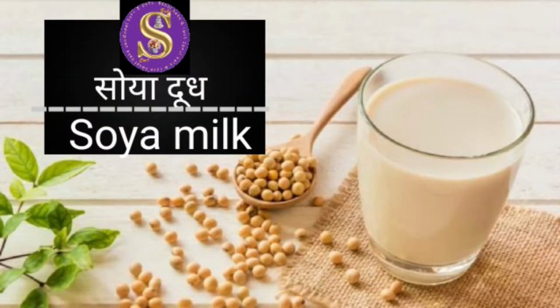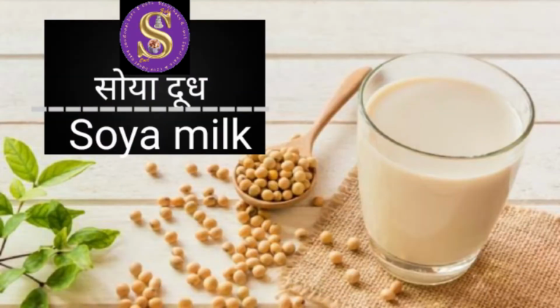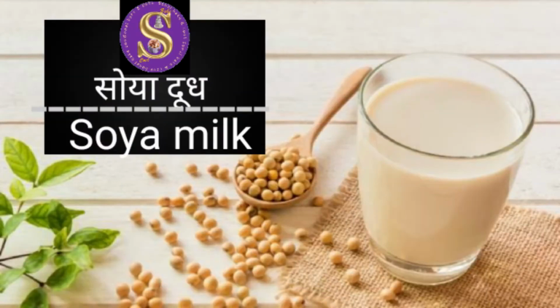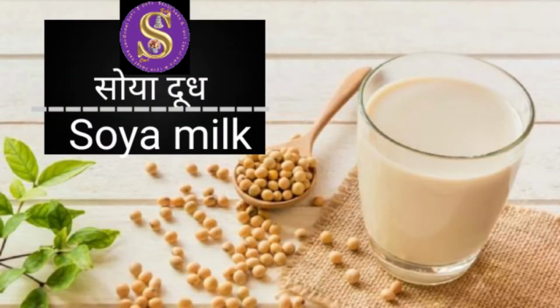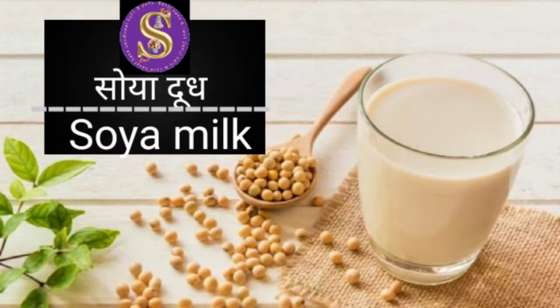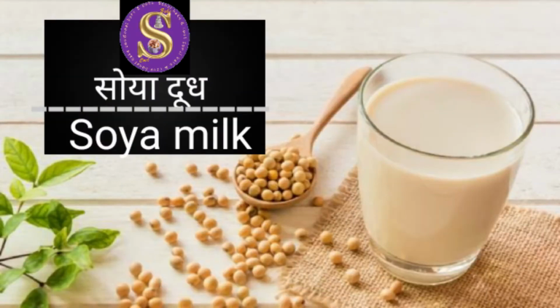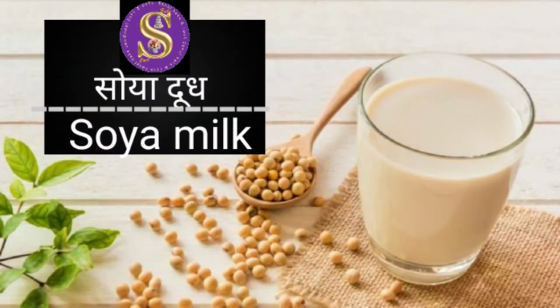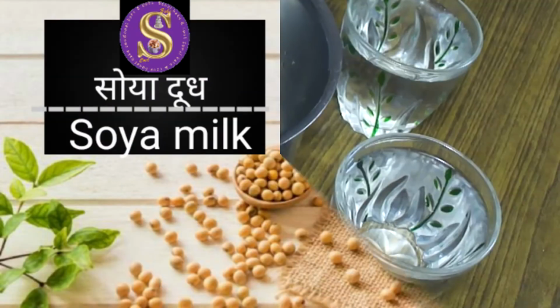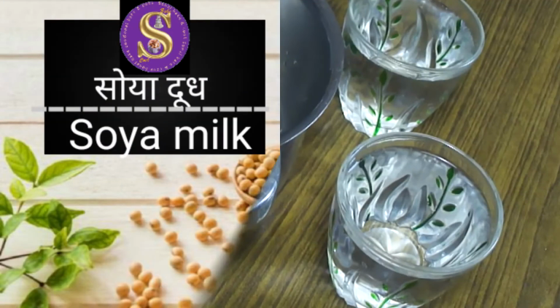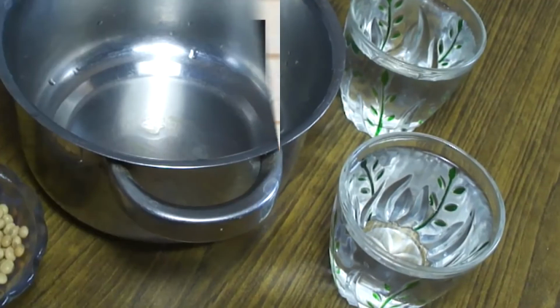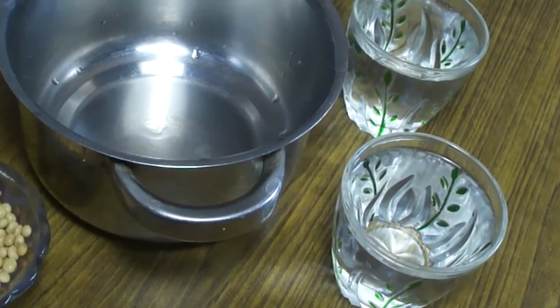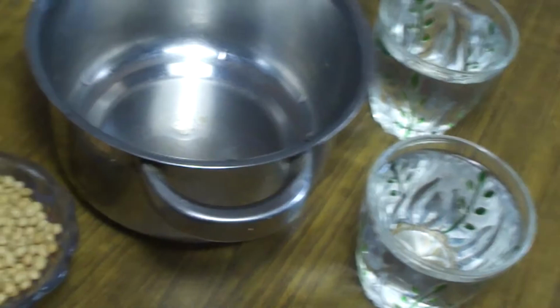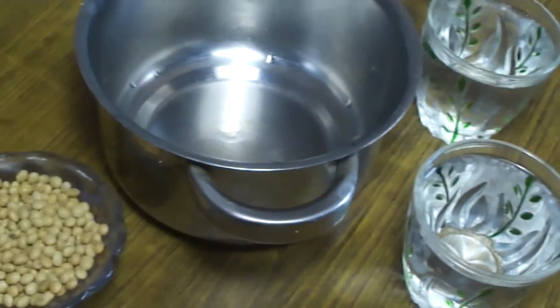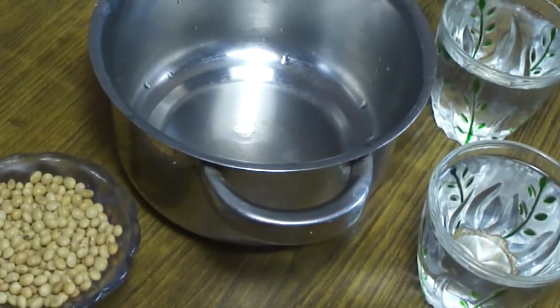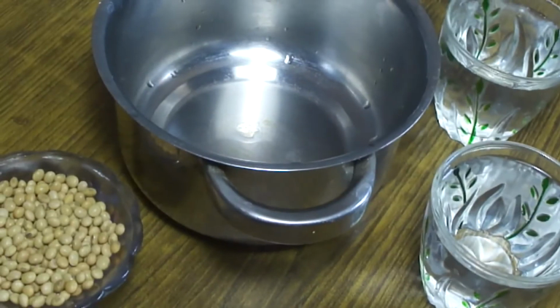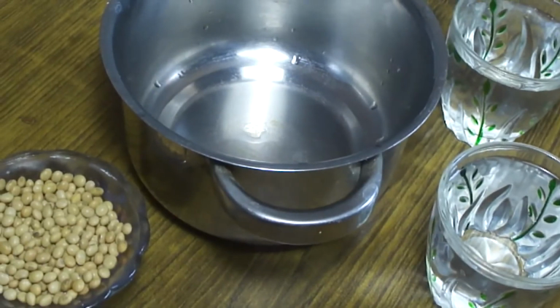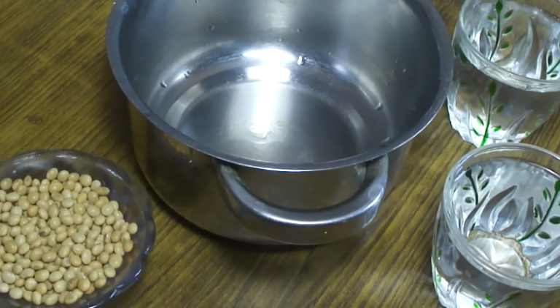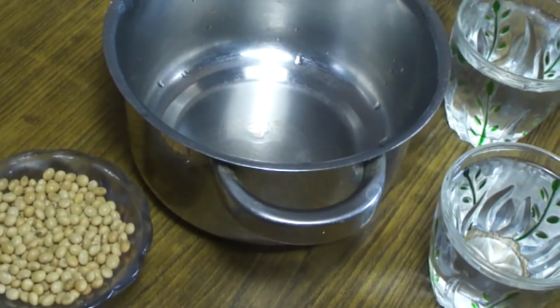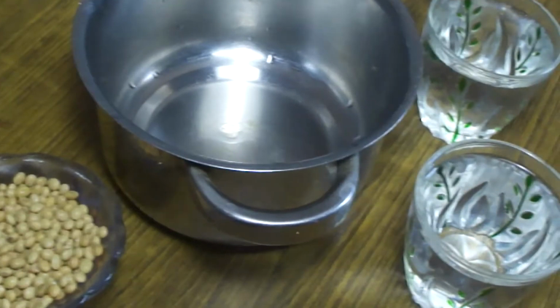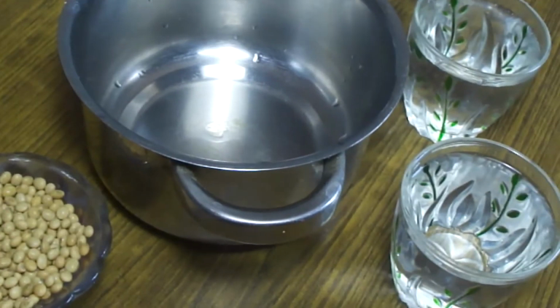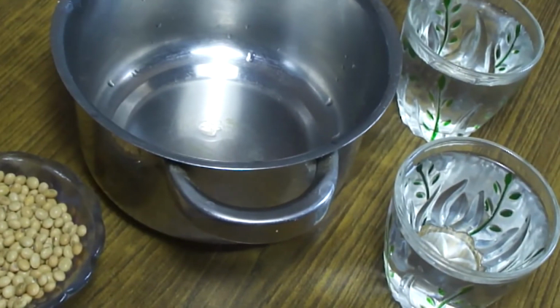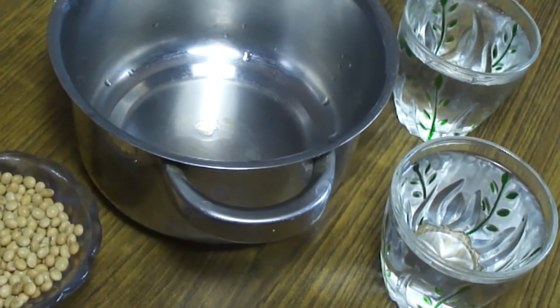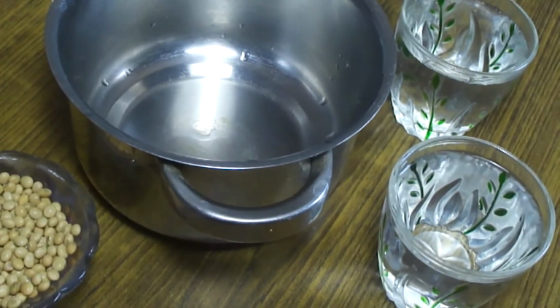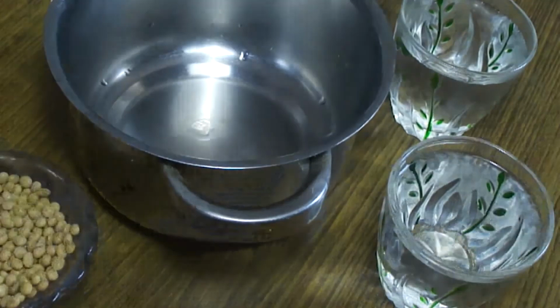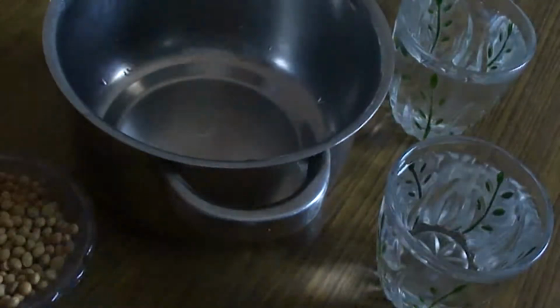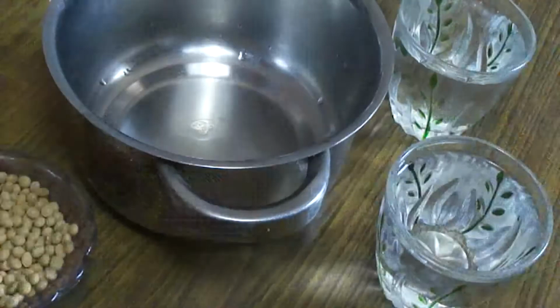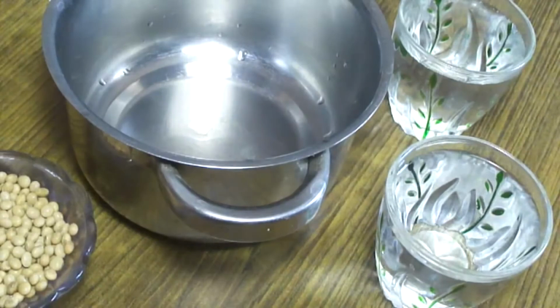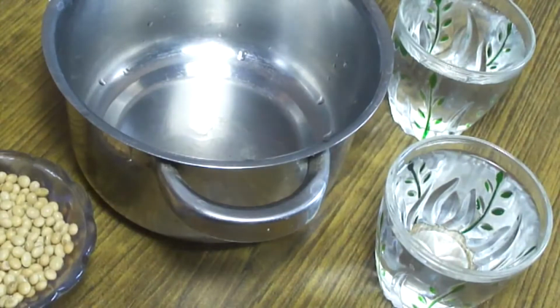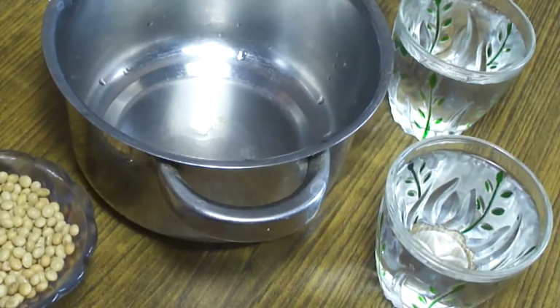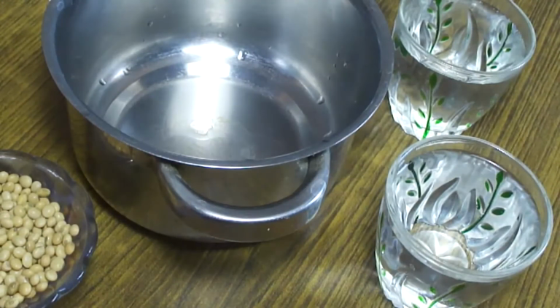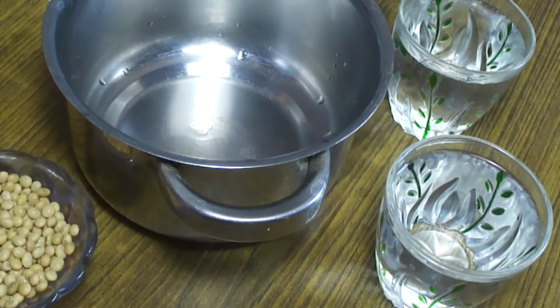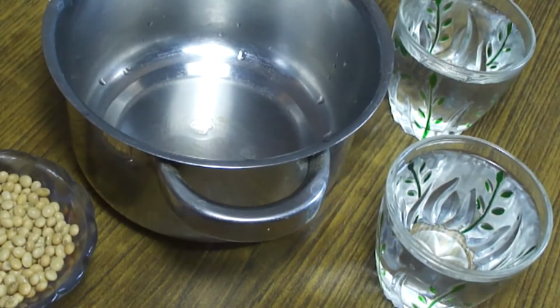Hello friends, welcome to Sunal Baking Cook. Today we are going to make soya milk, which is made from soya beans.